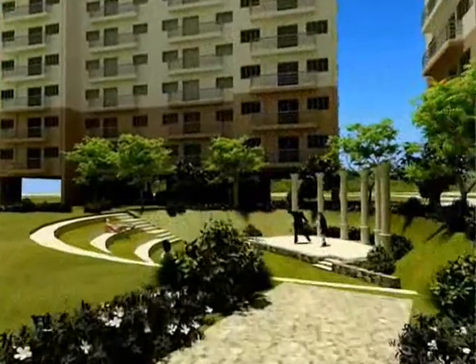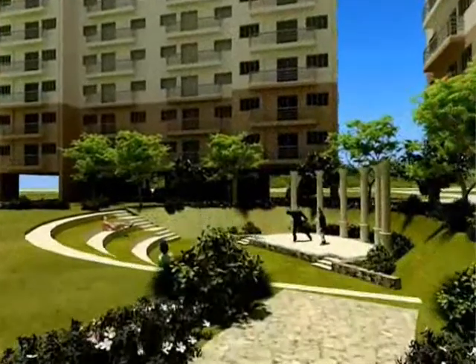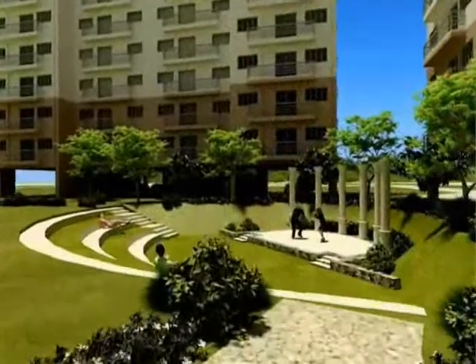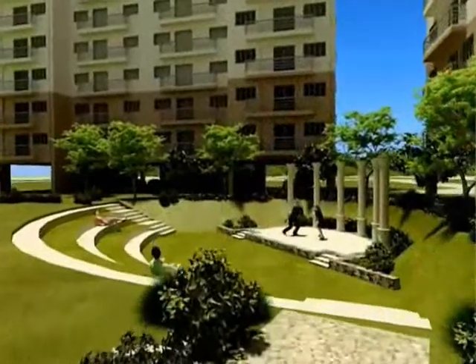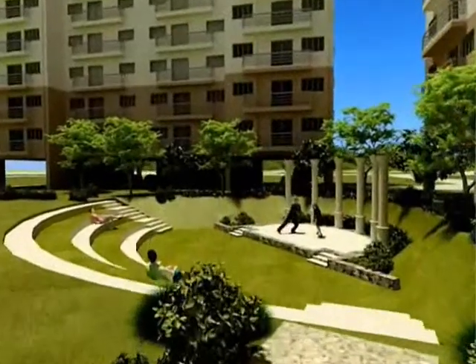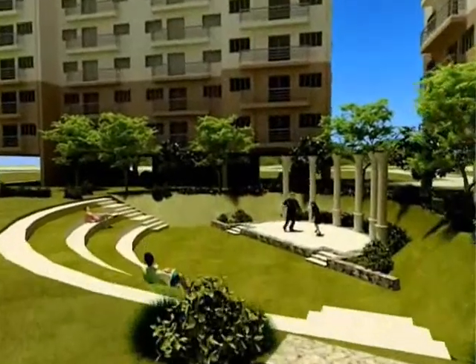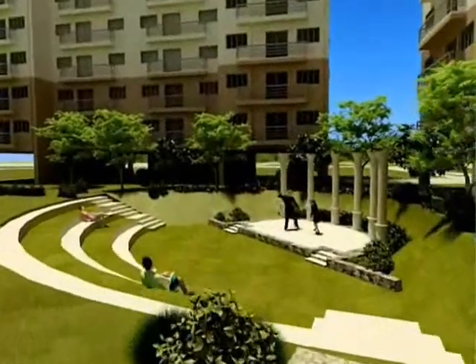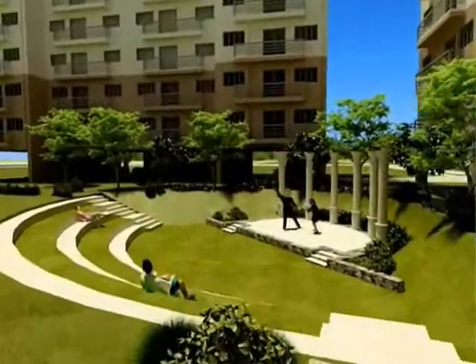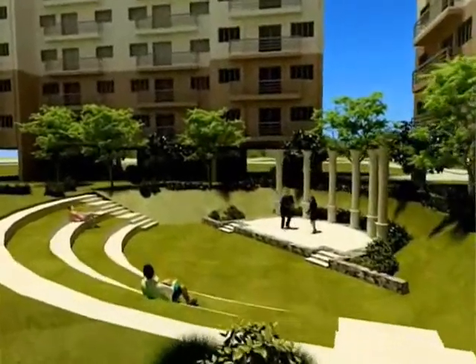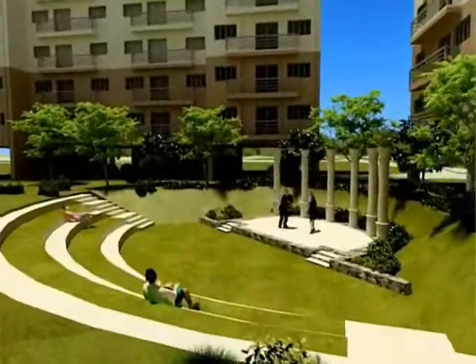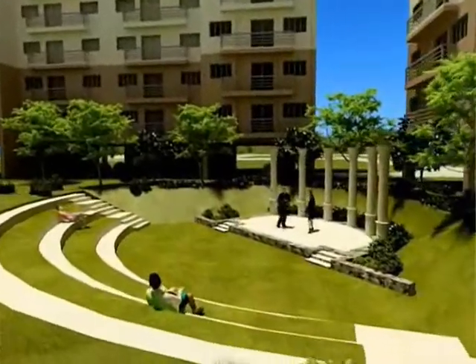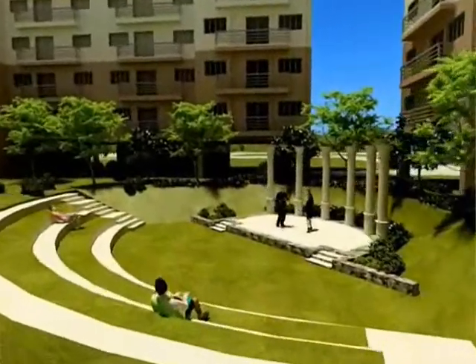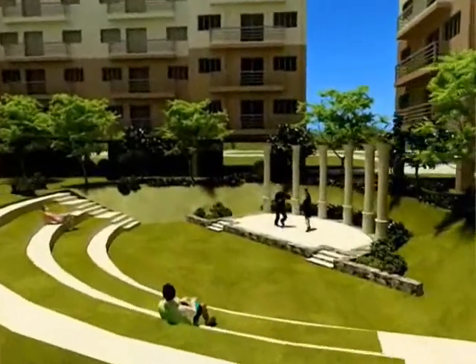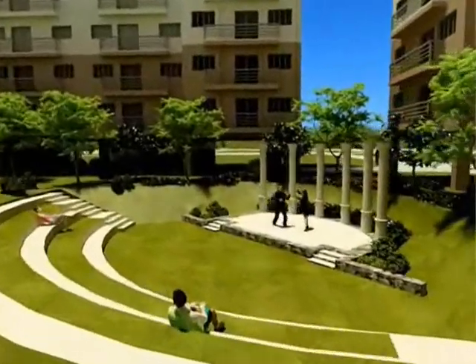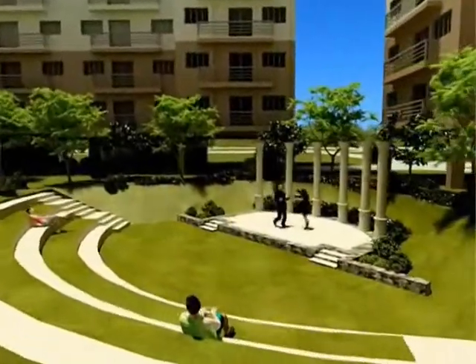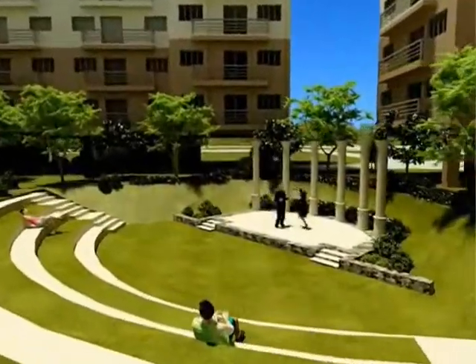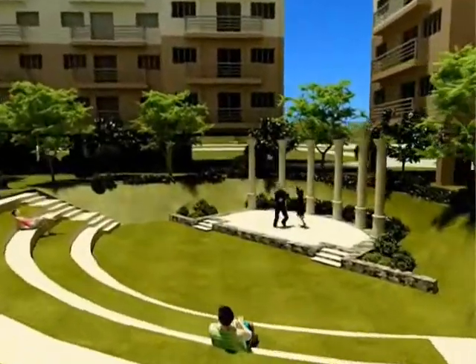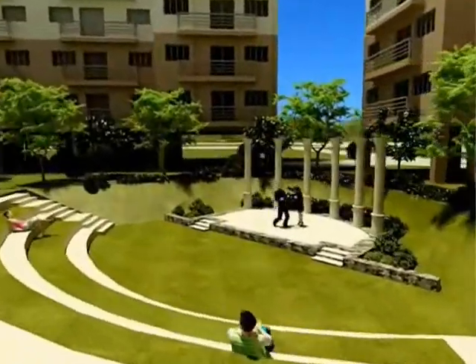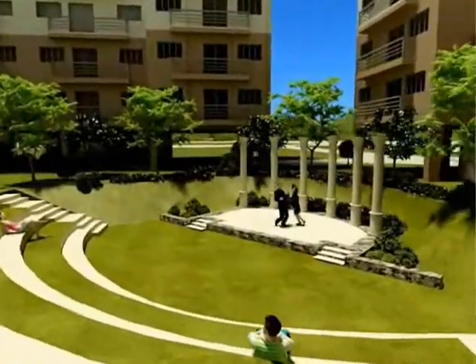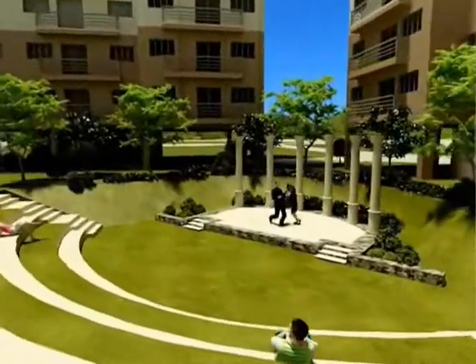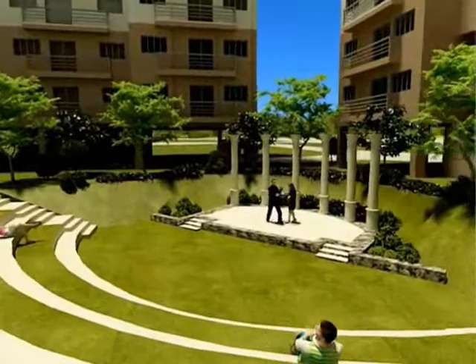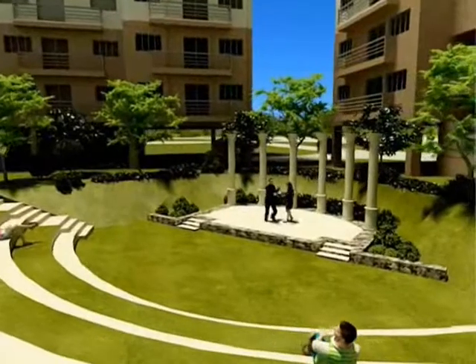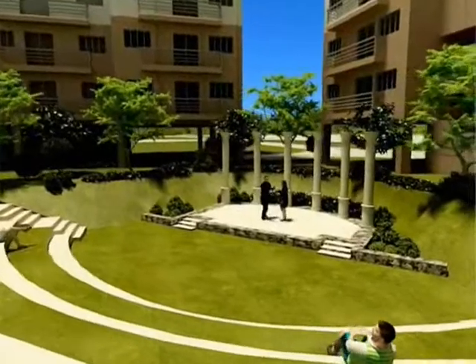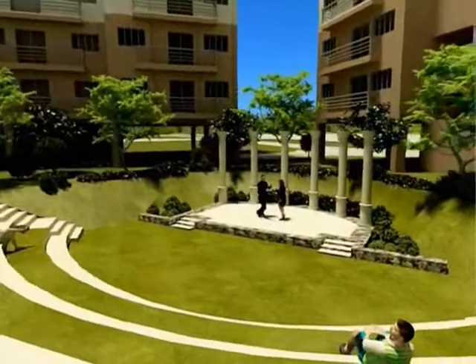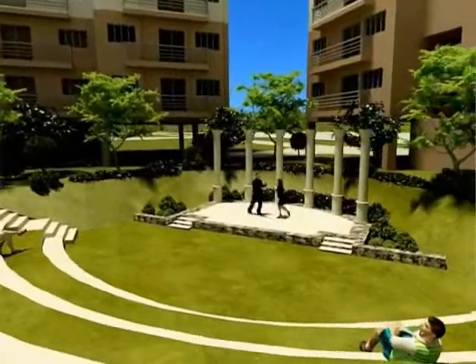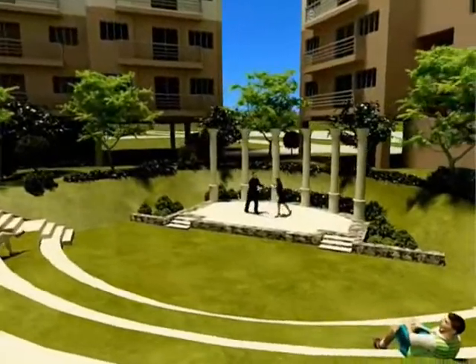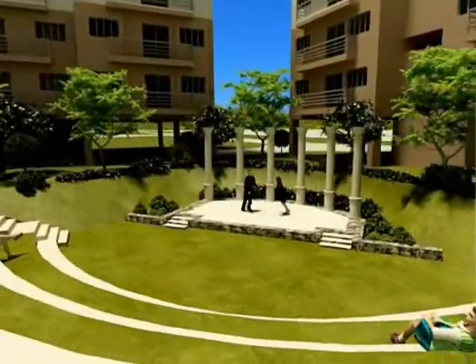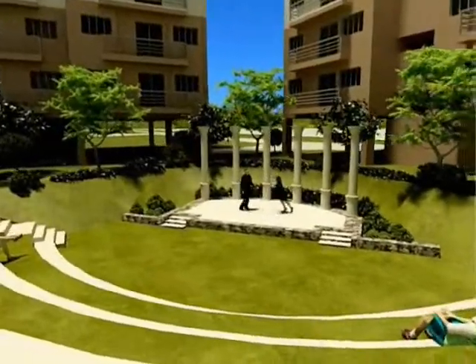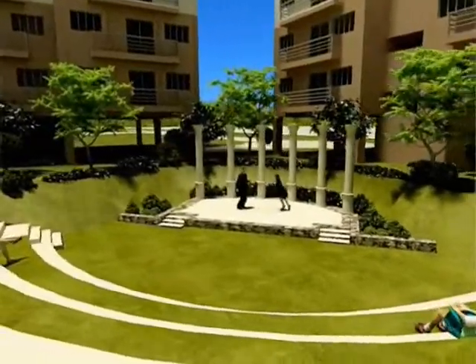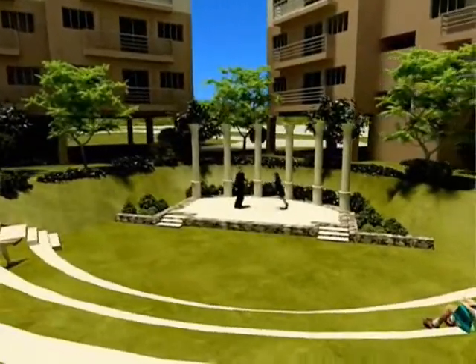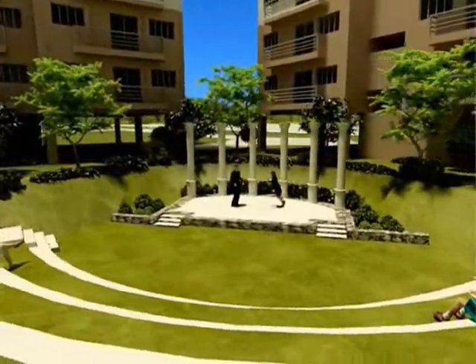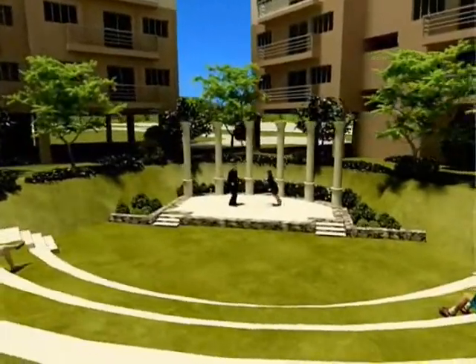Nature's Orchestra truly awakens the nature lover in you with its fragrant trees, shrubs, and ground covers.